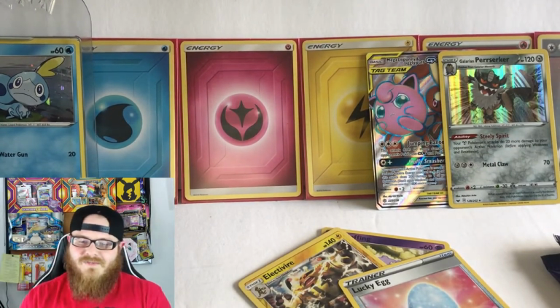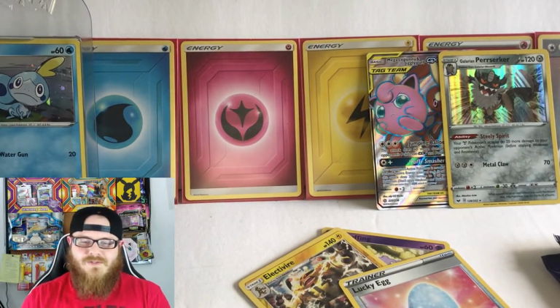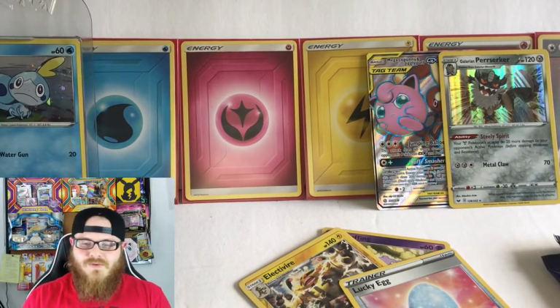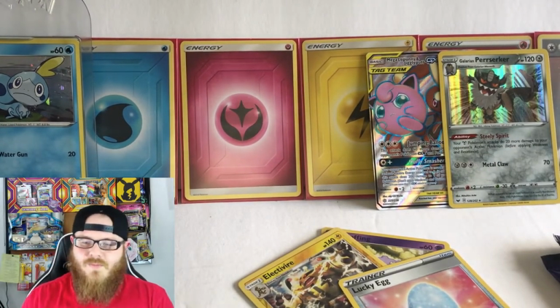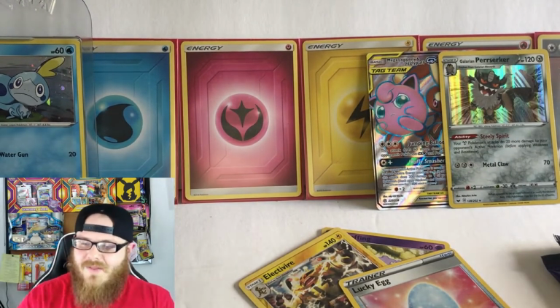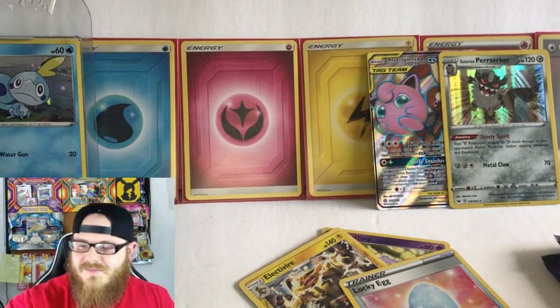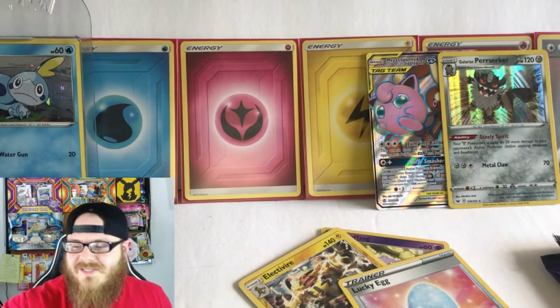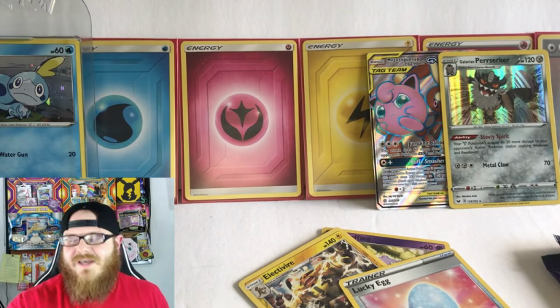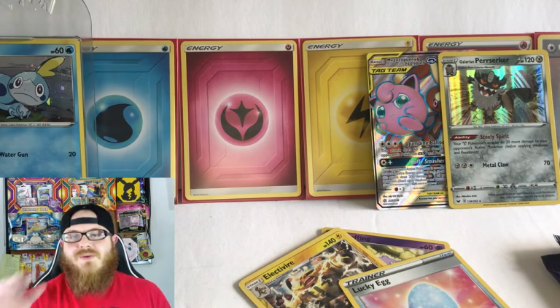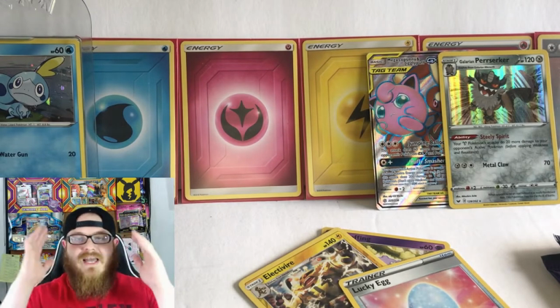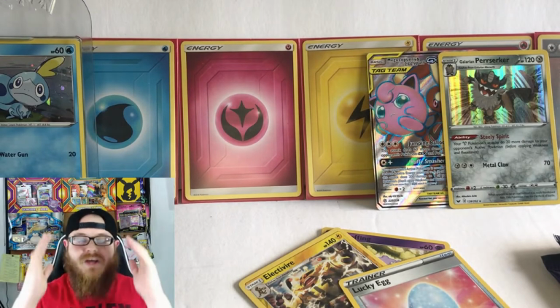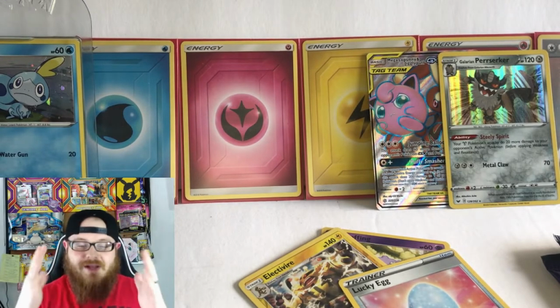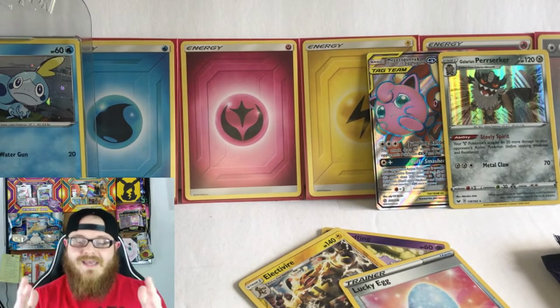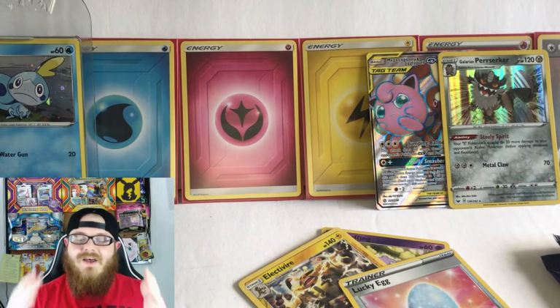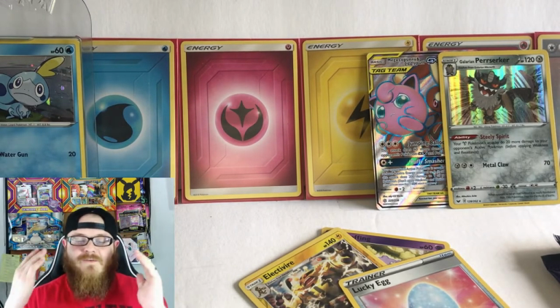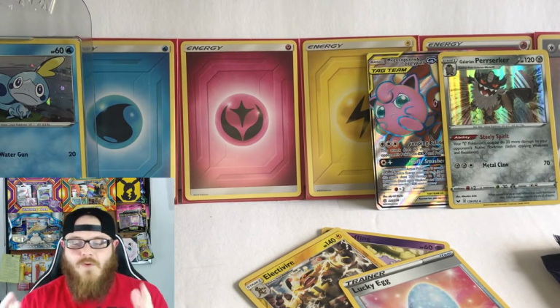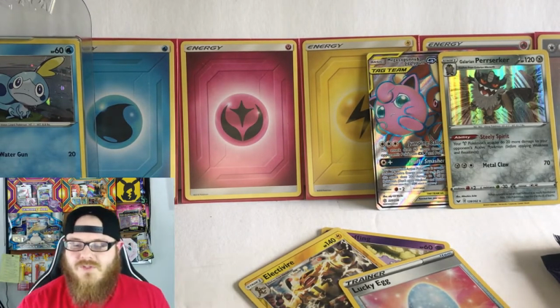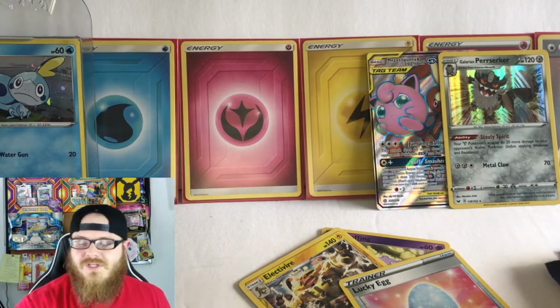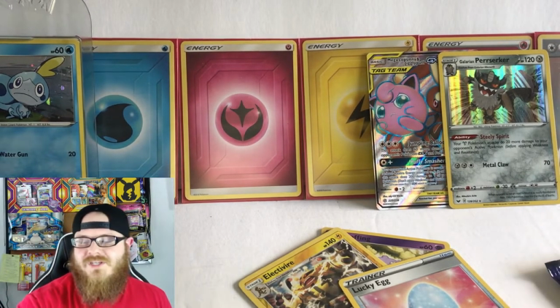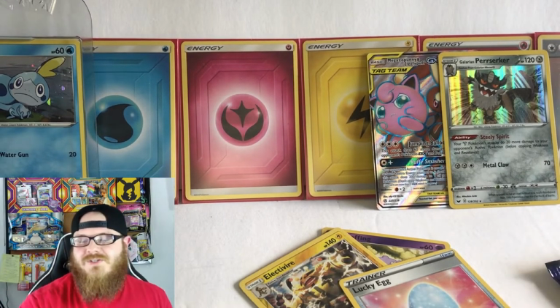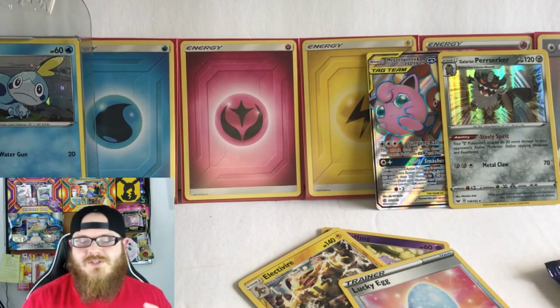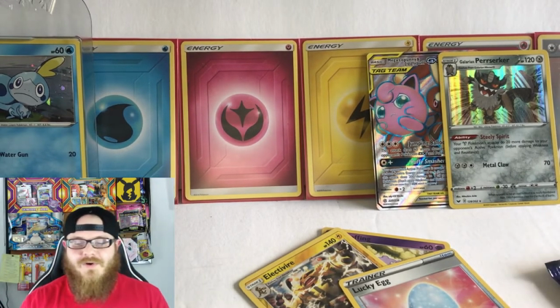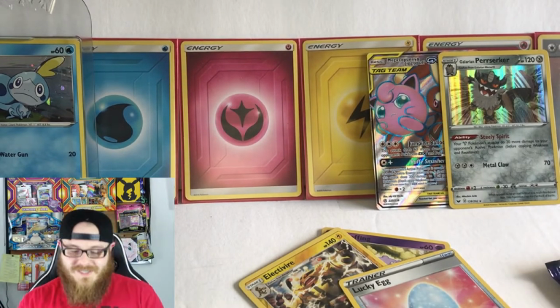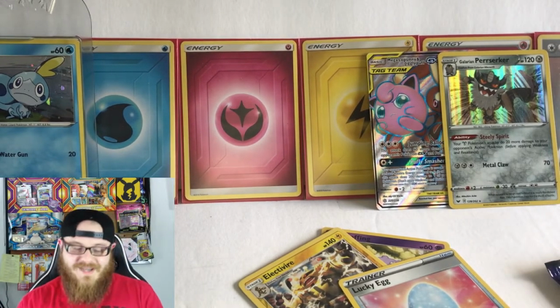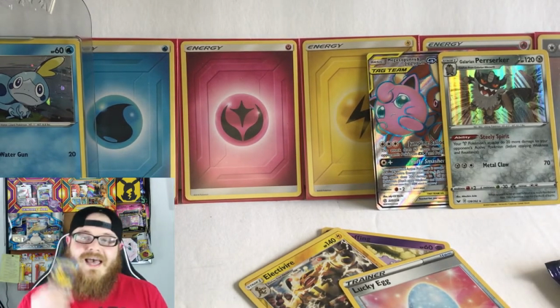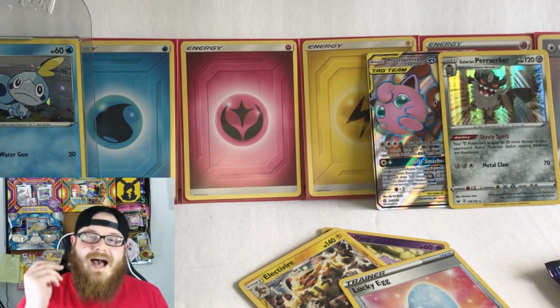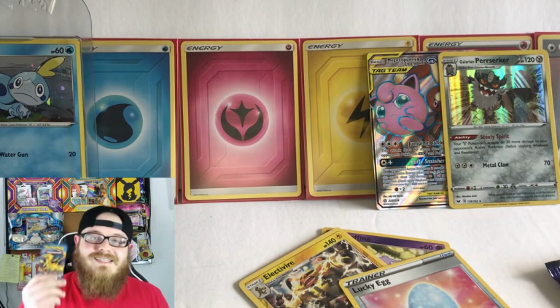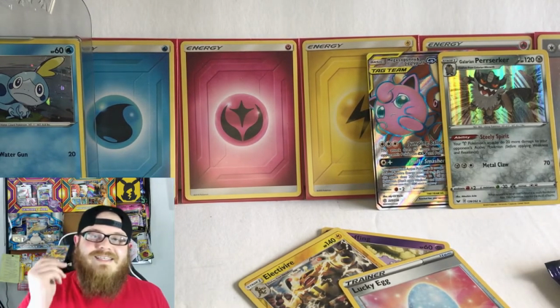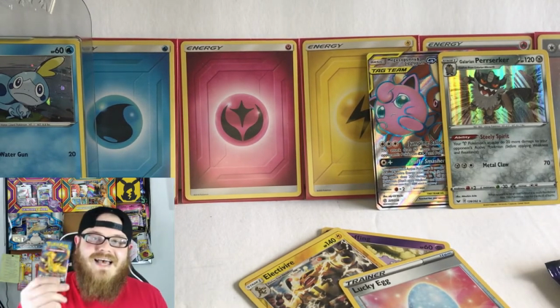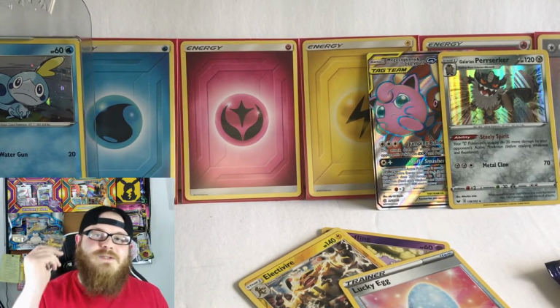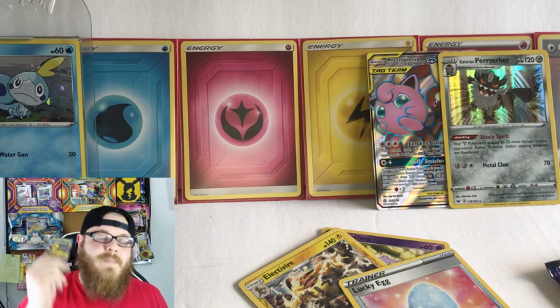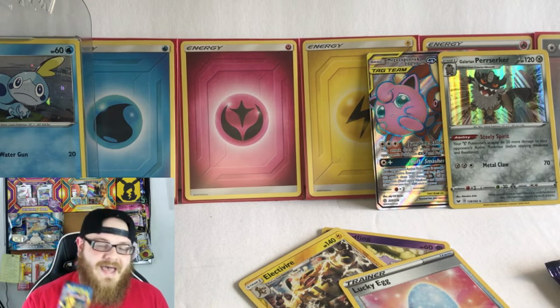The Galarian Obstagoon can go right back here with the Mega Lopunny and Jigglypuff, and Lucky Egg can go right there. Absolutely amazing — we got another hit for Sword and Shield. Super exciting, on to the next pack.